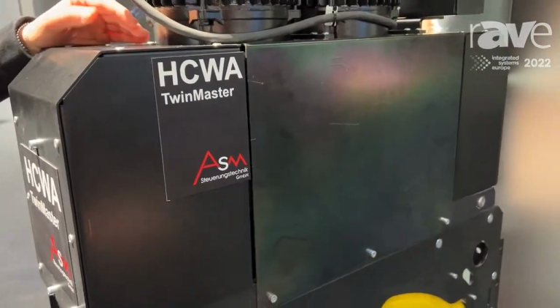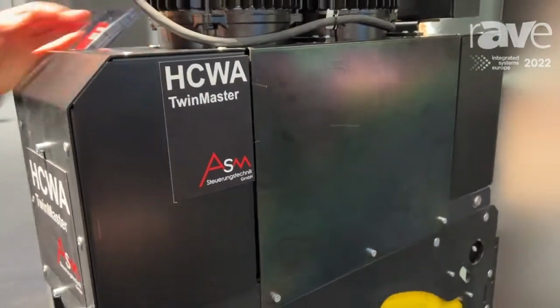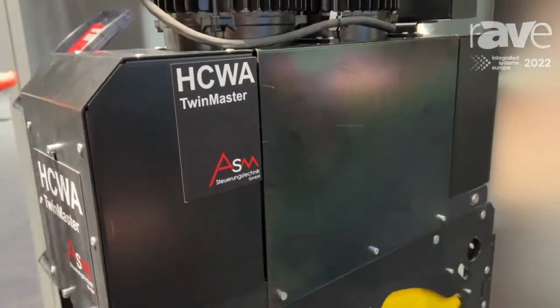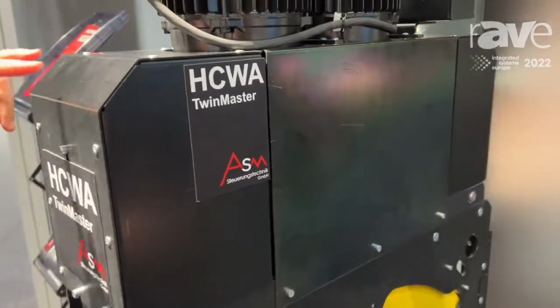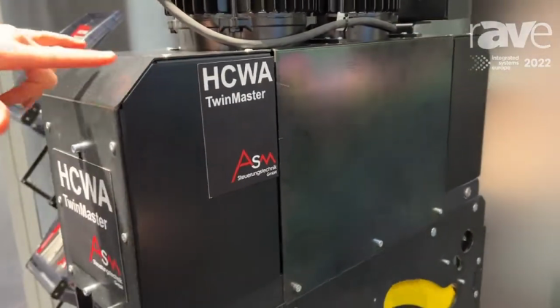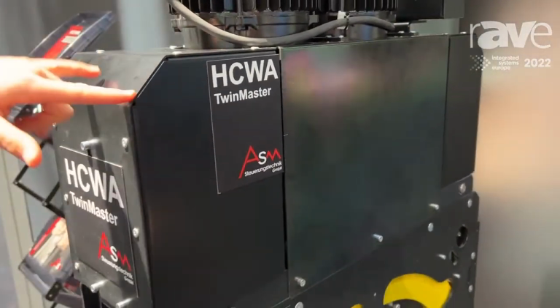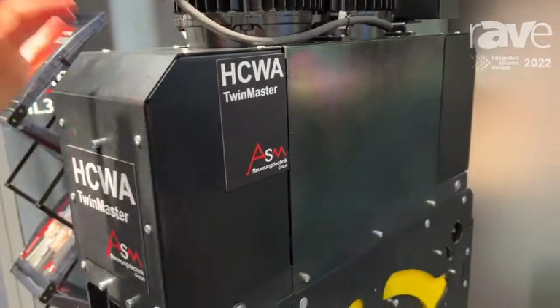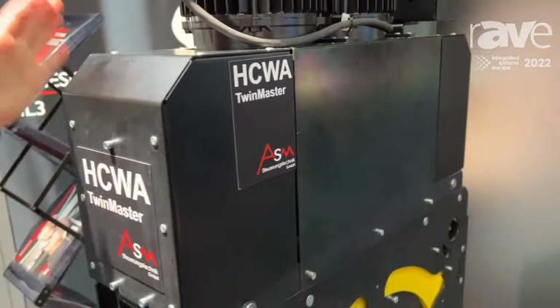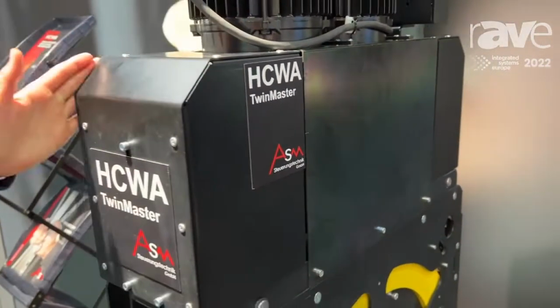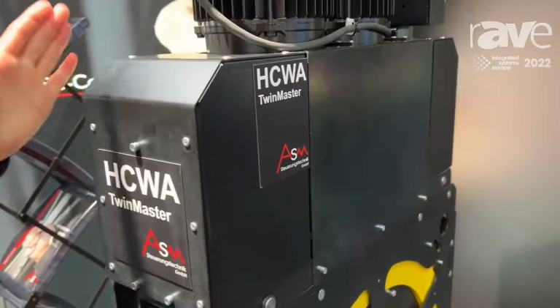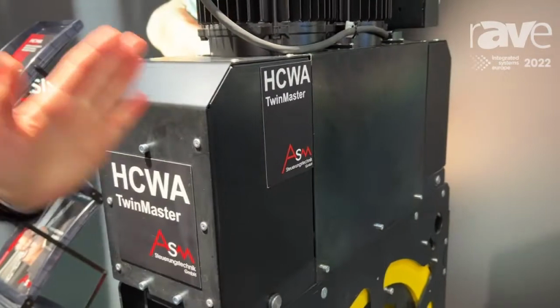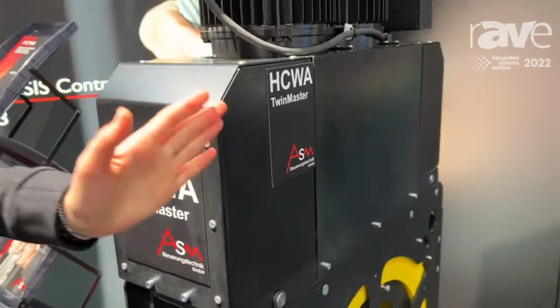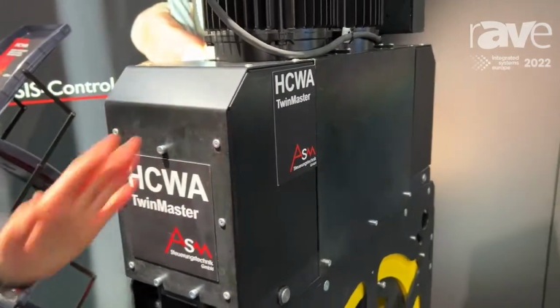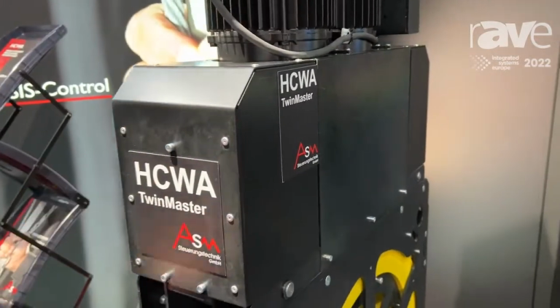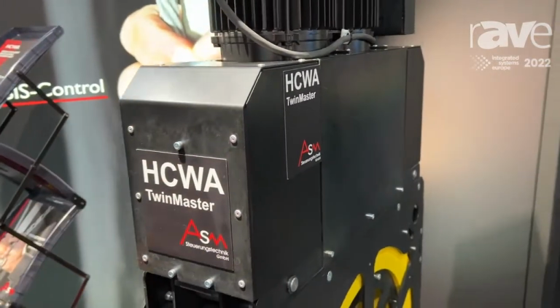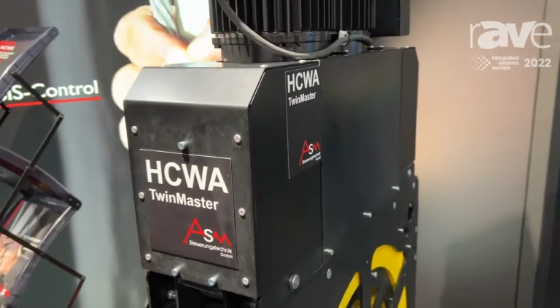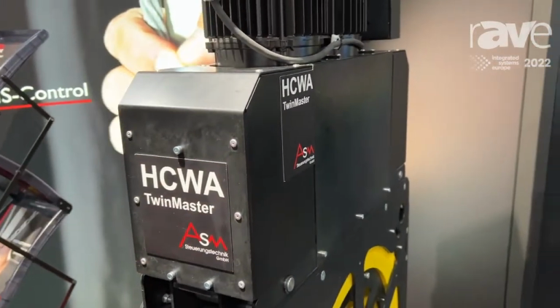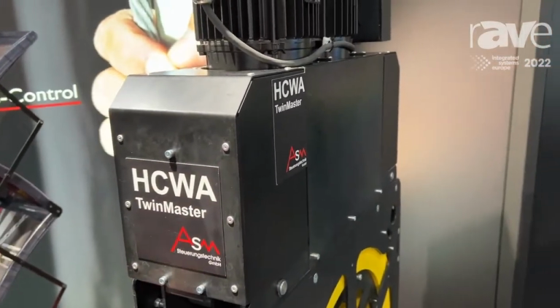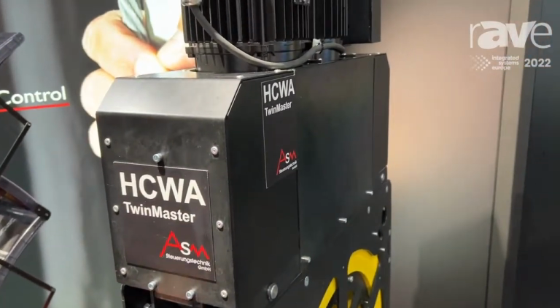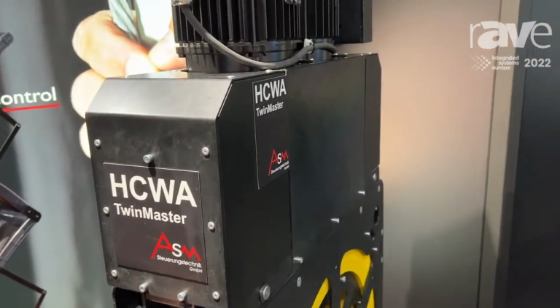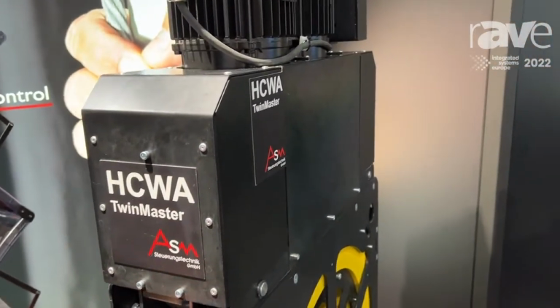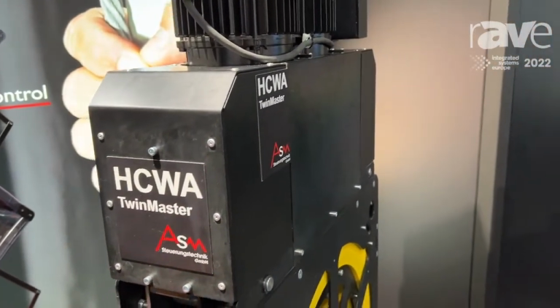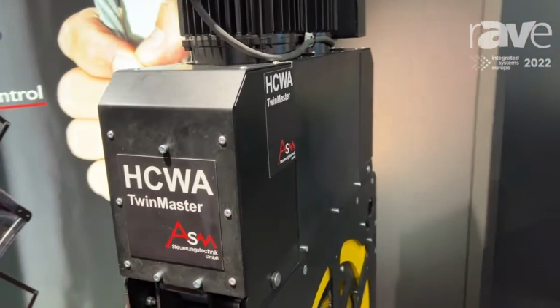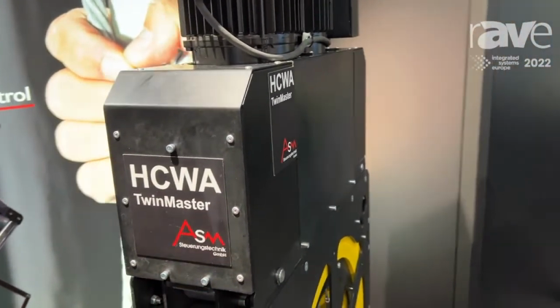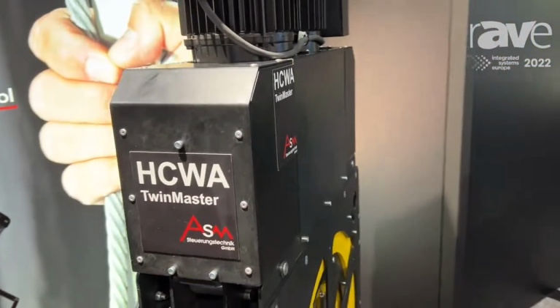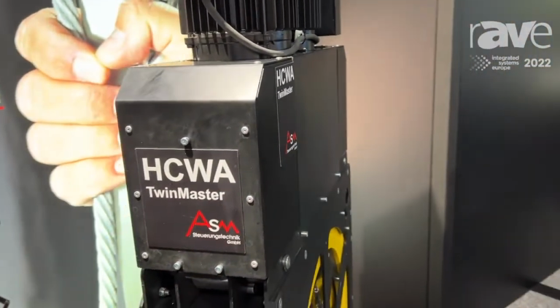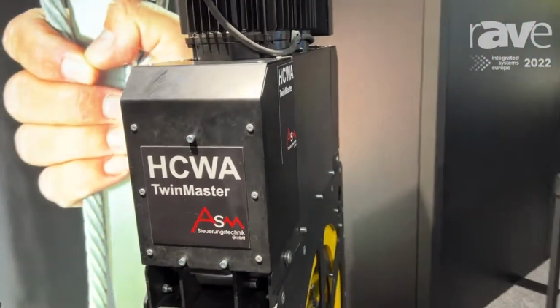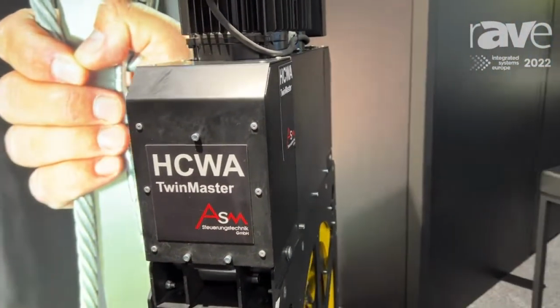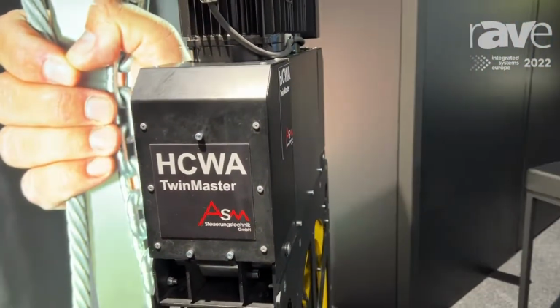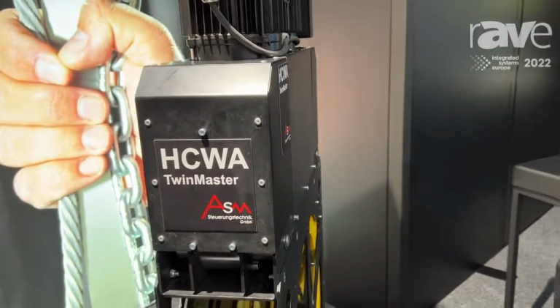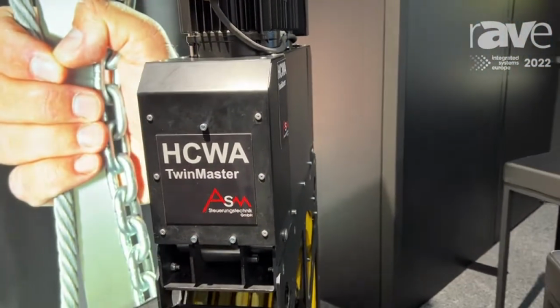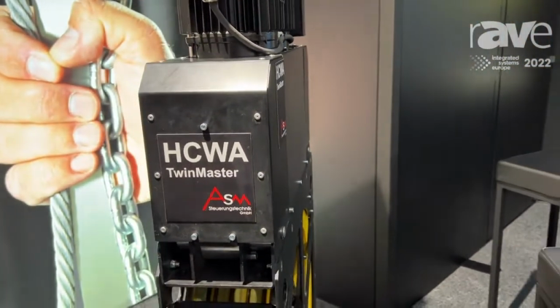This is why it's a very, very narrow winch, having up to 7 drops of rope.